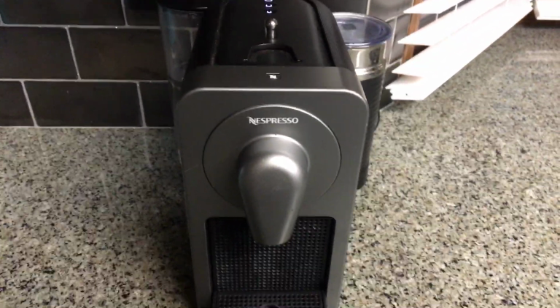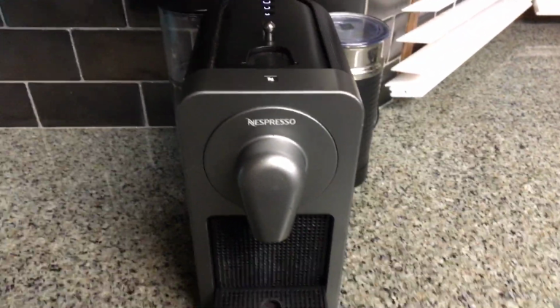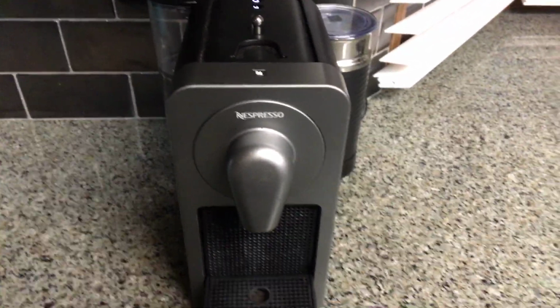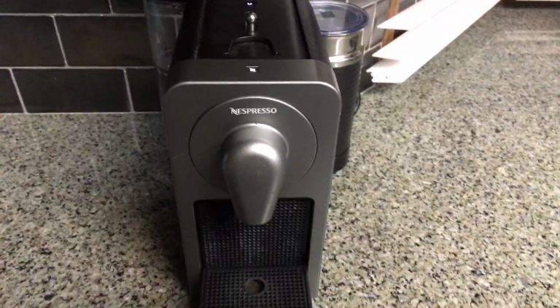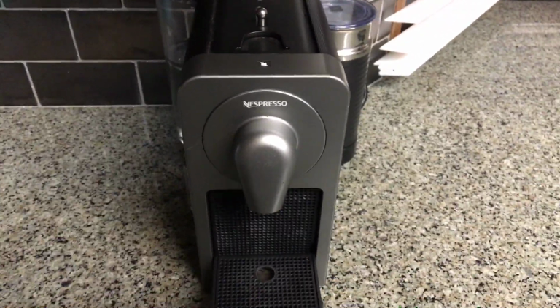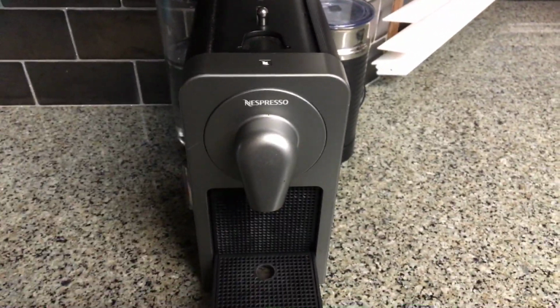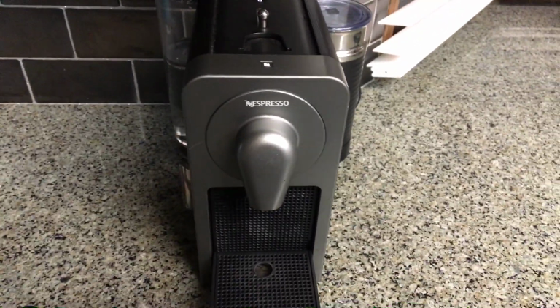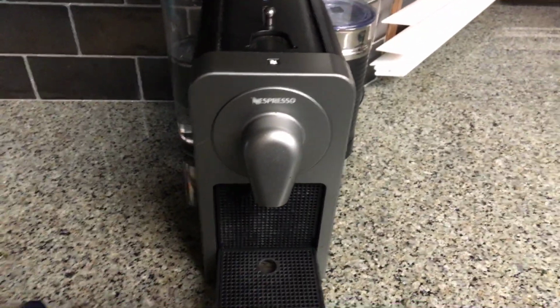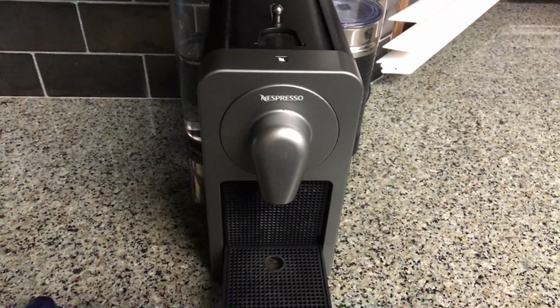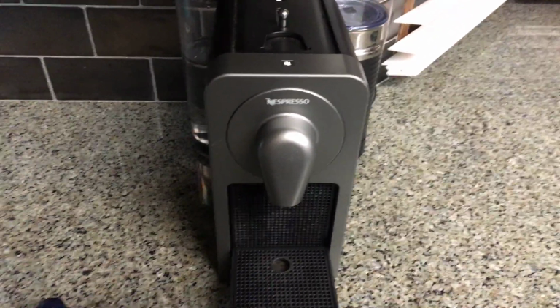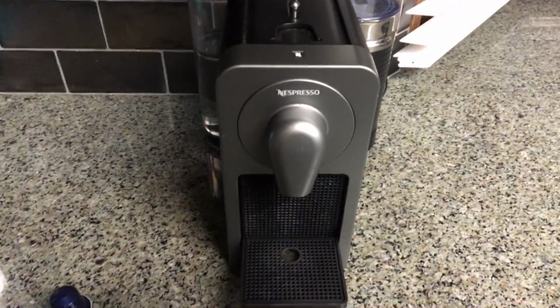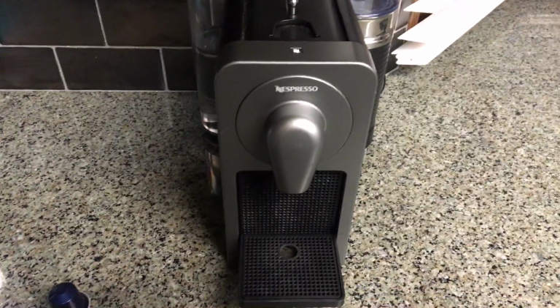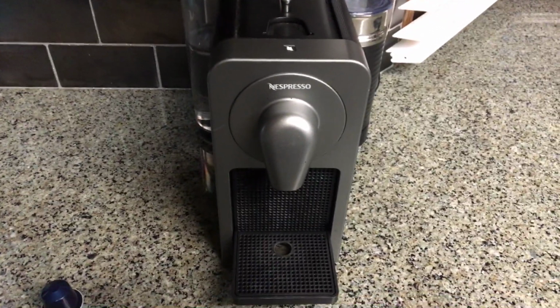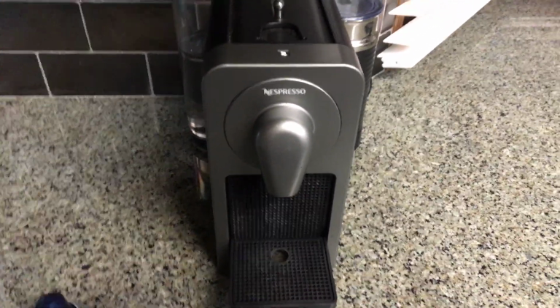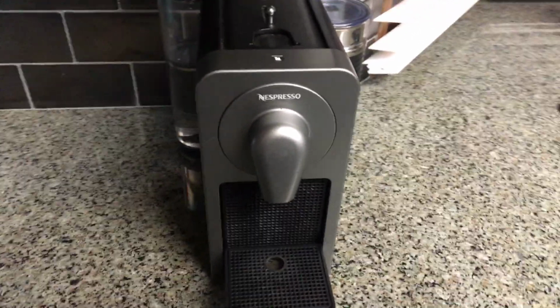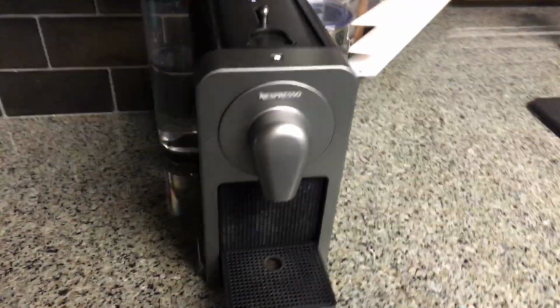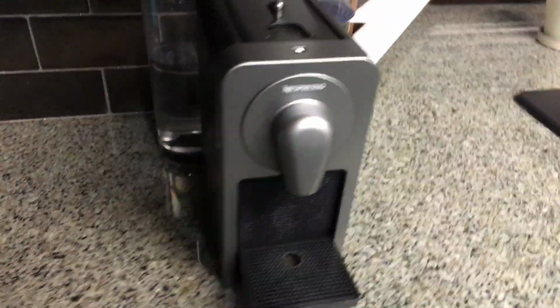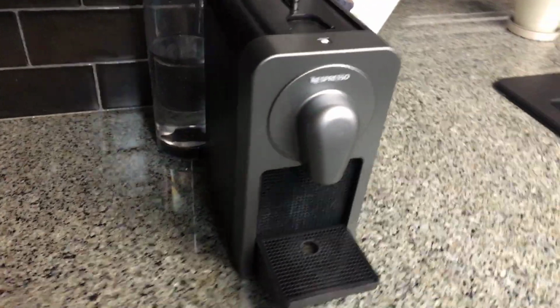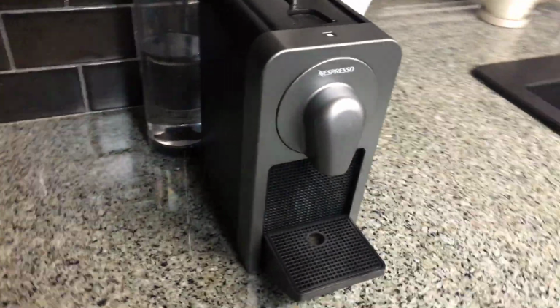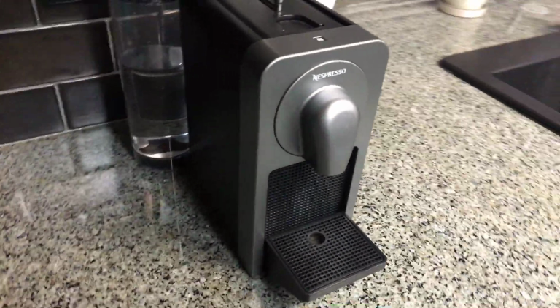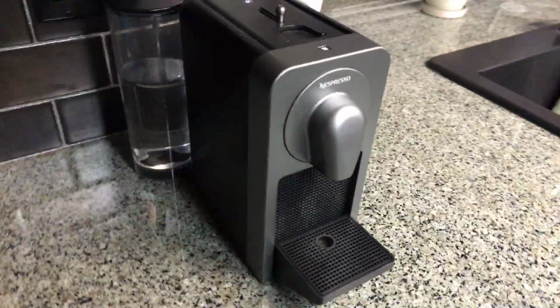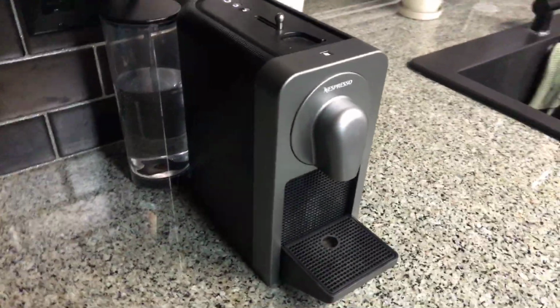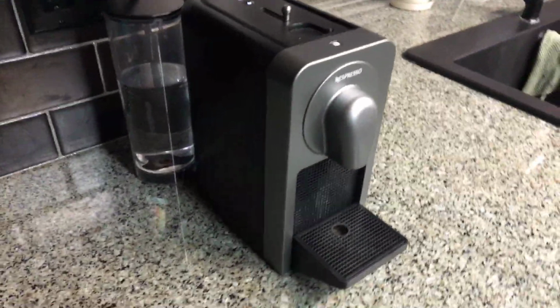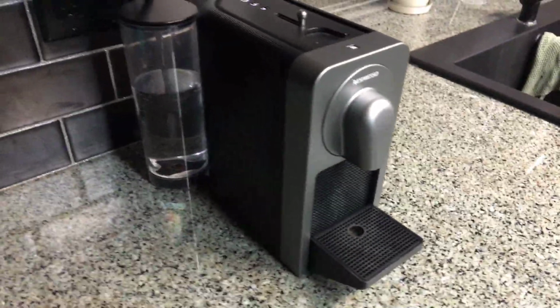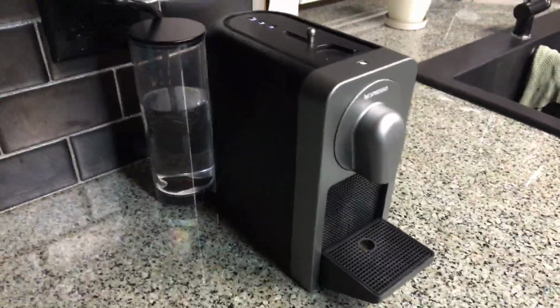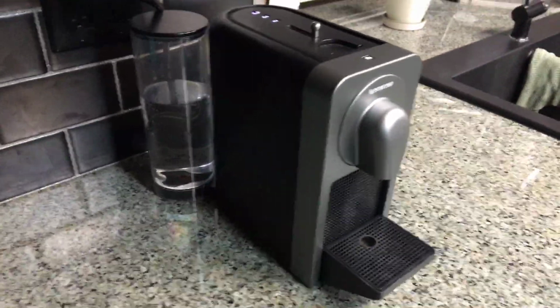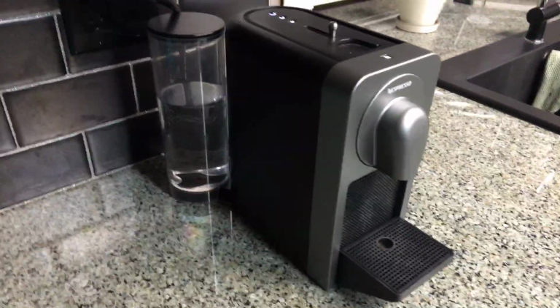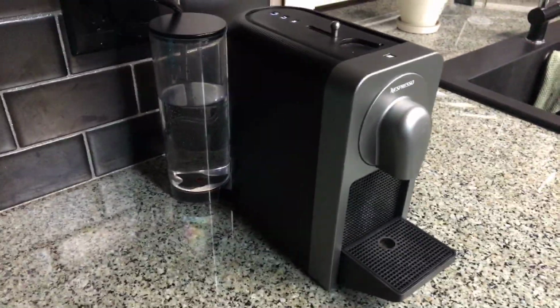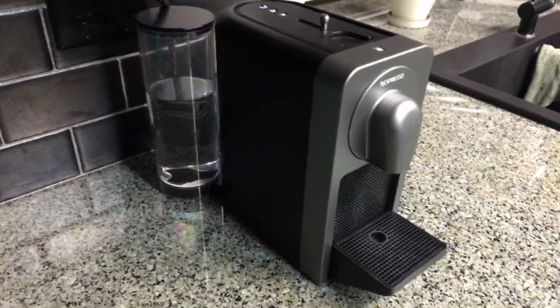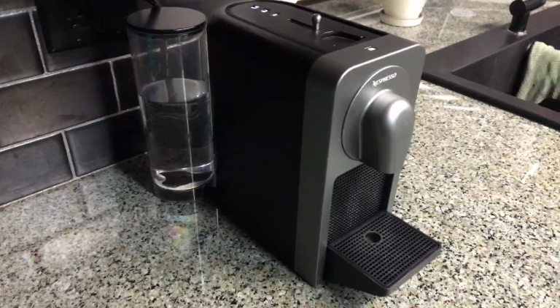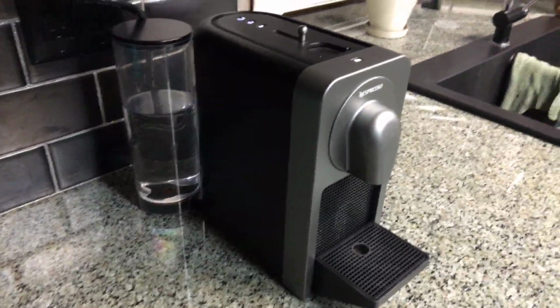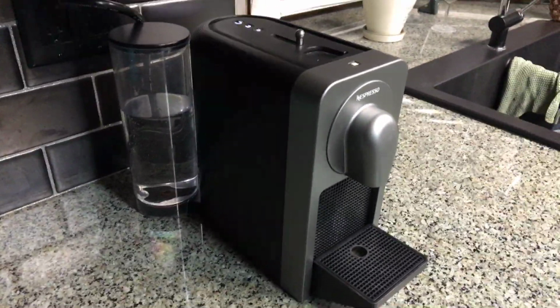So I got a problem. I was out of town and my wife called me. She said the coffee maker's not working.